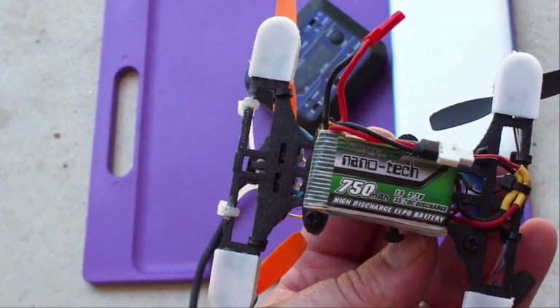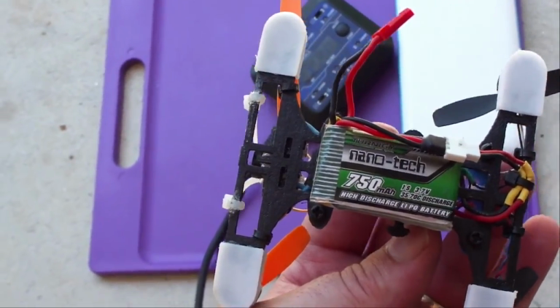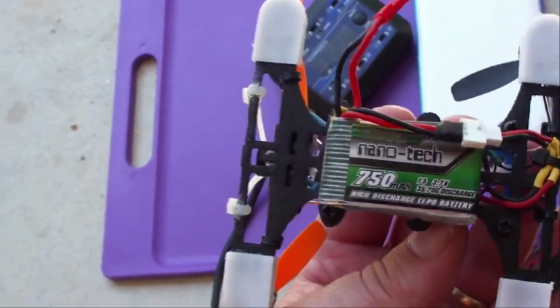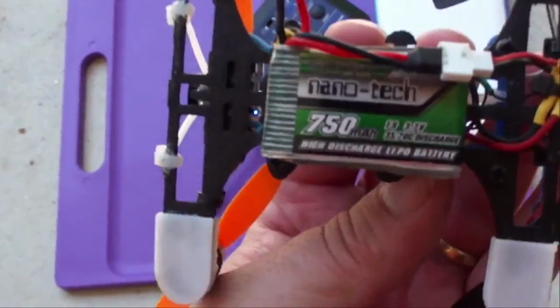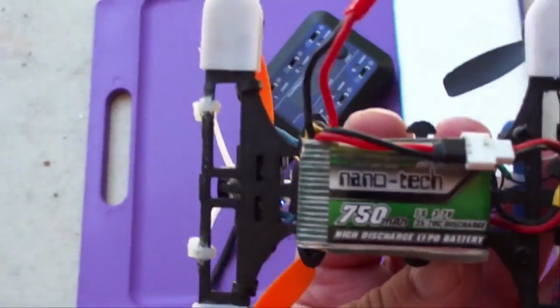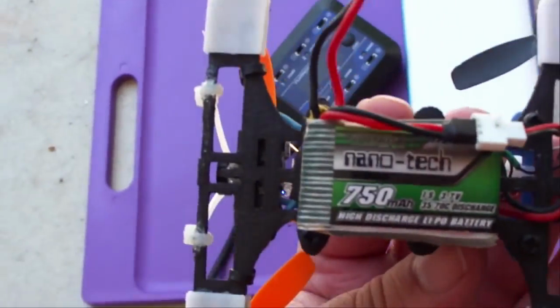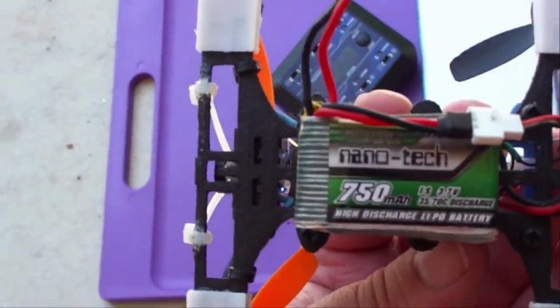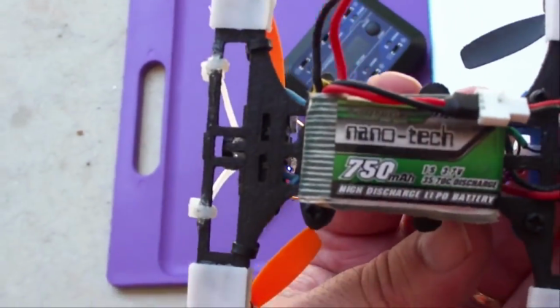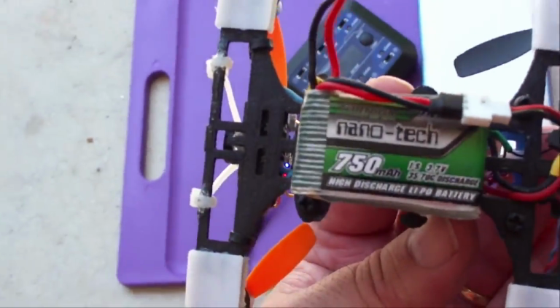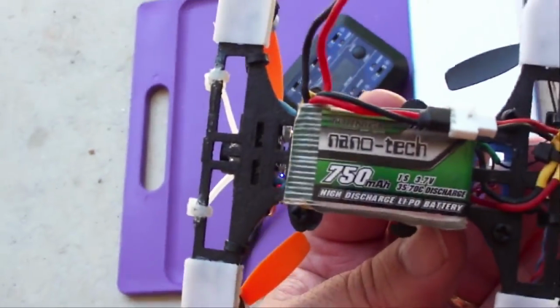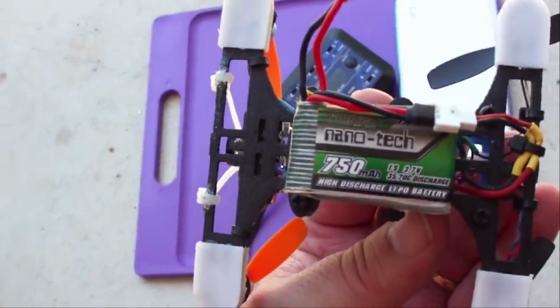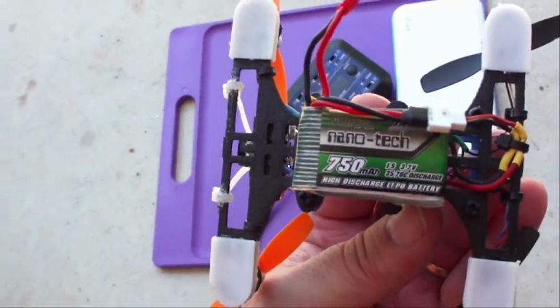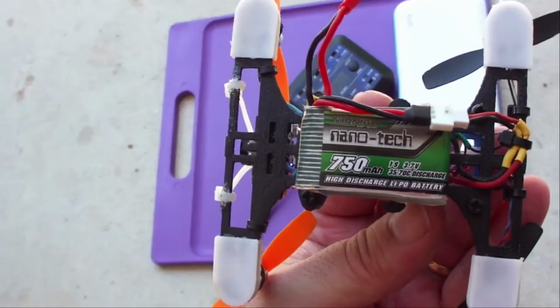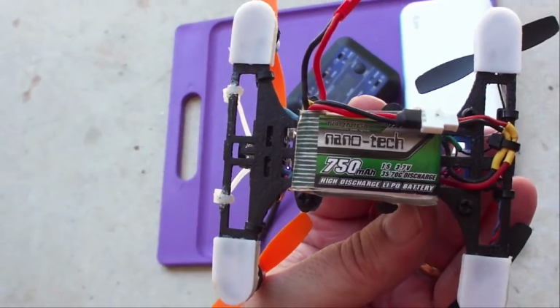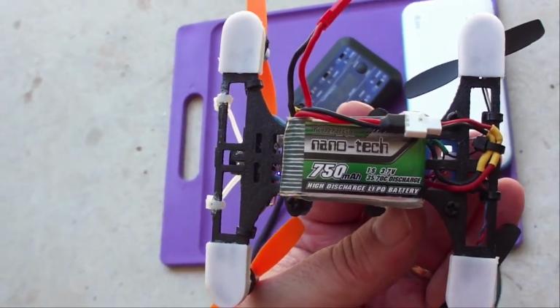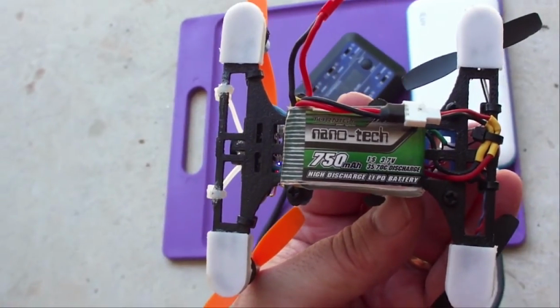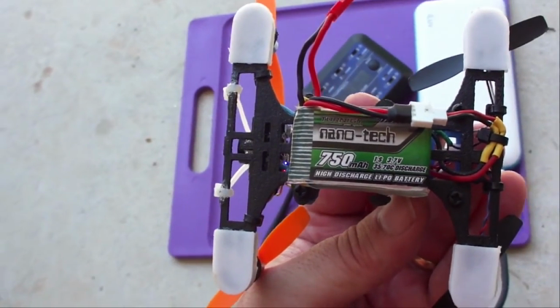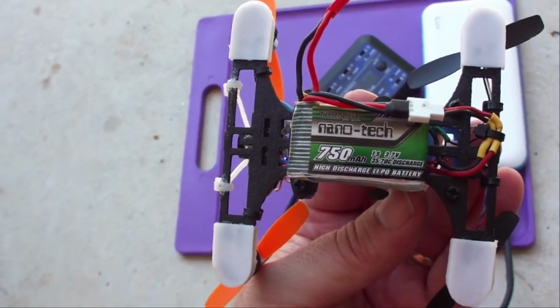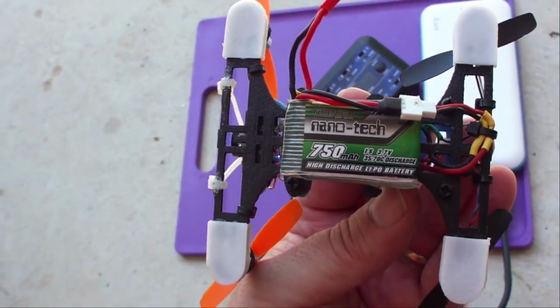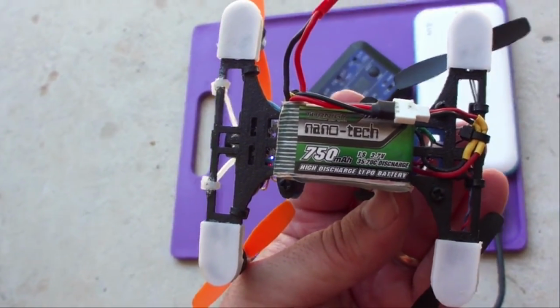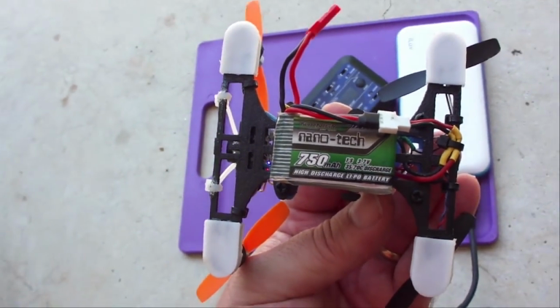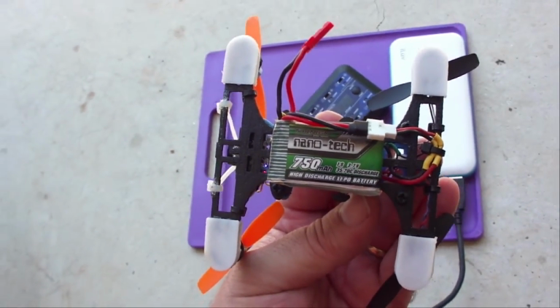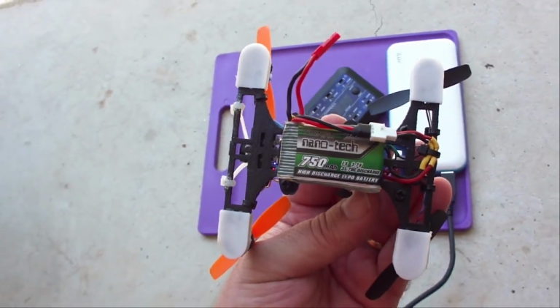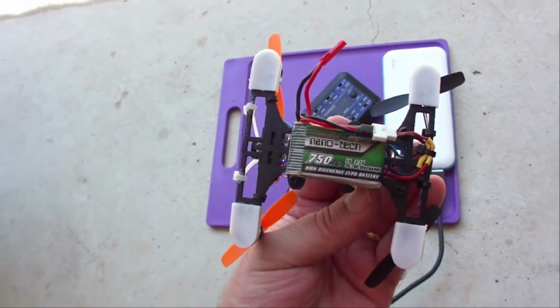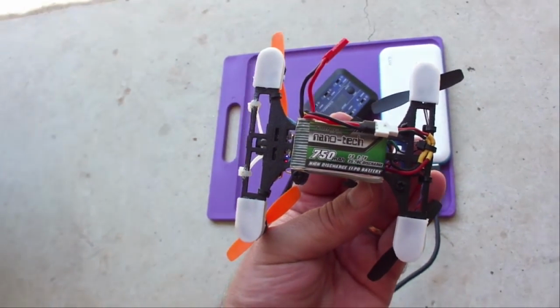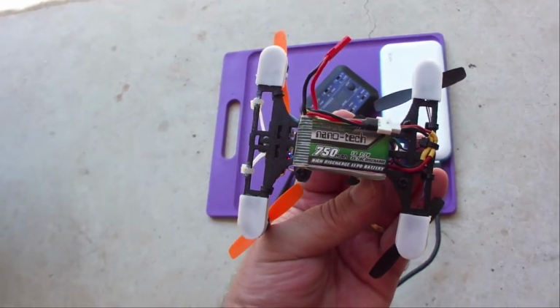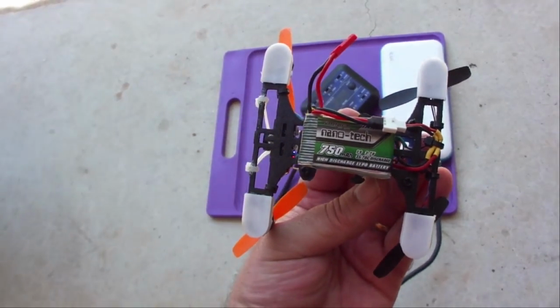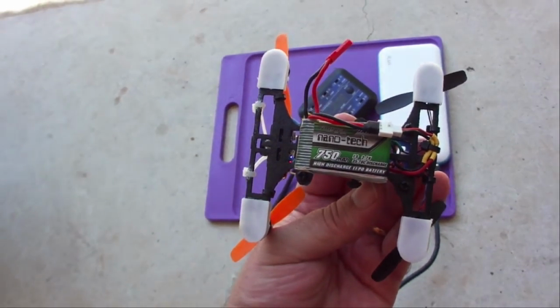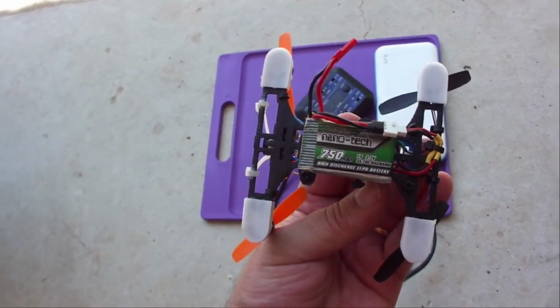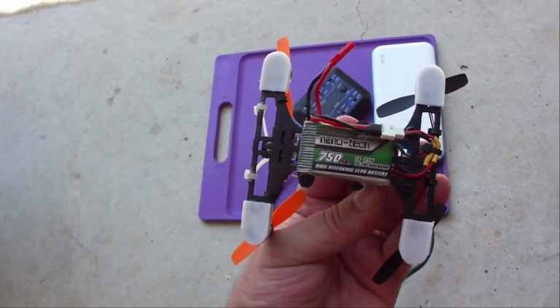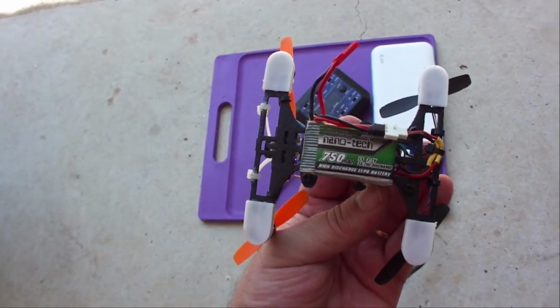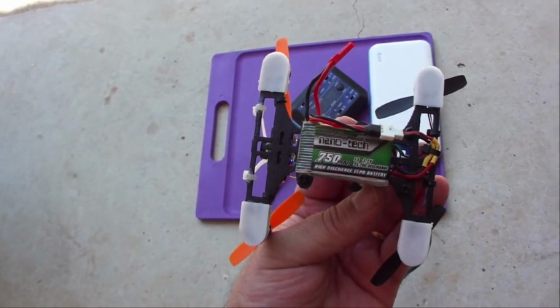Now let's try and fly with the big 750 battery and see how her flight characteristics compare to the Keystone.